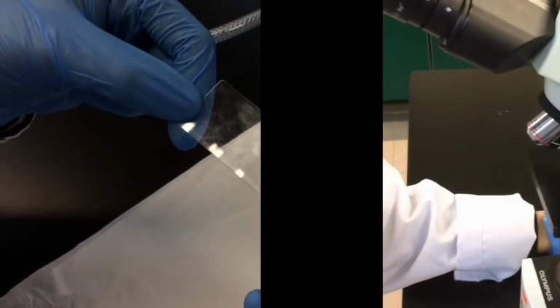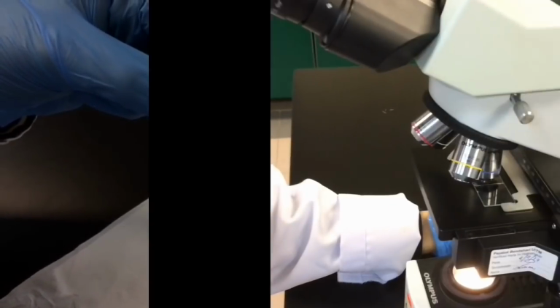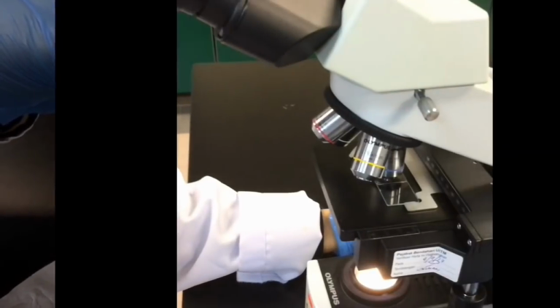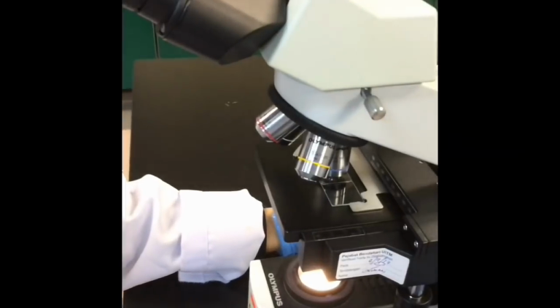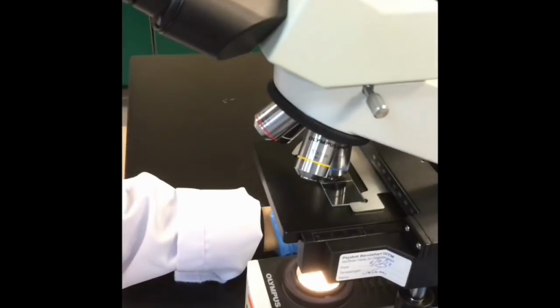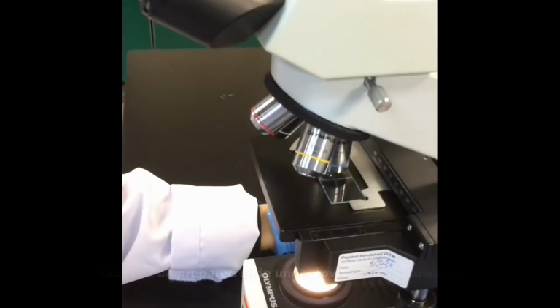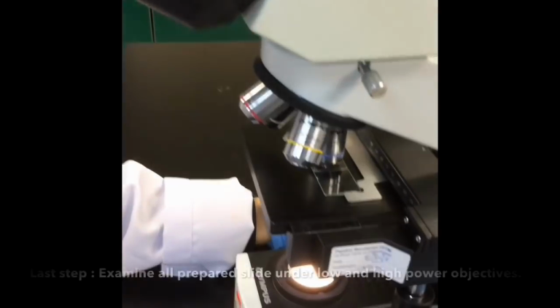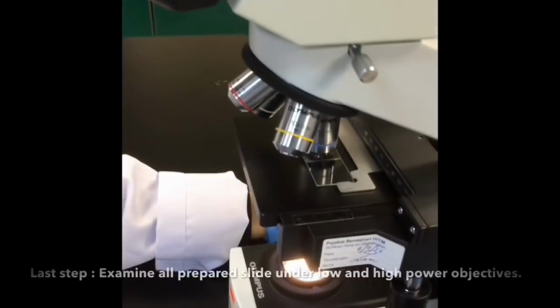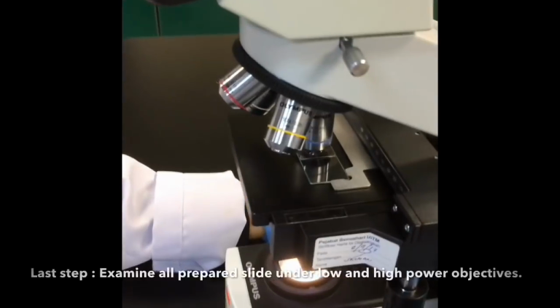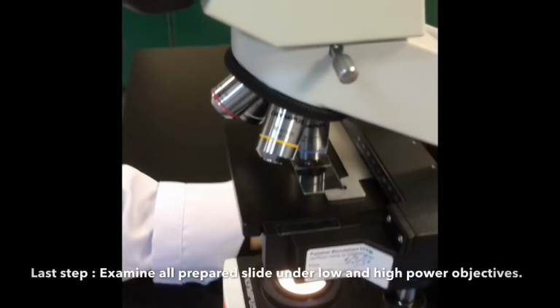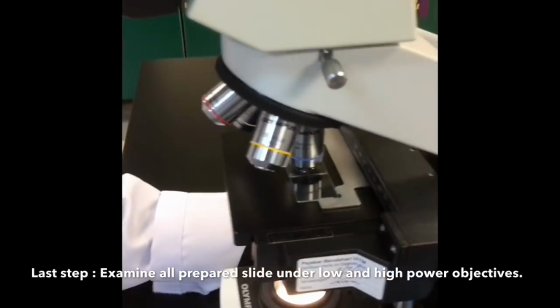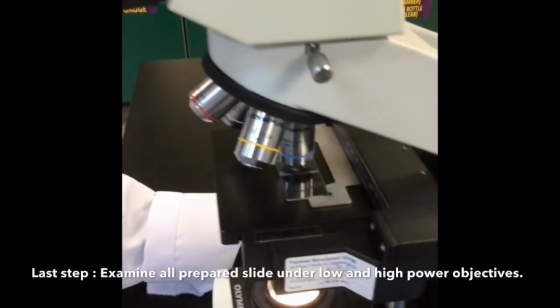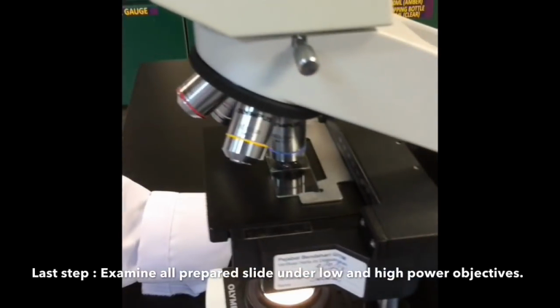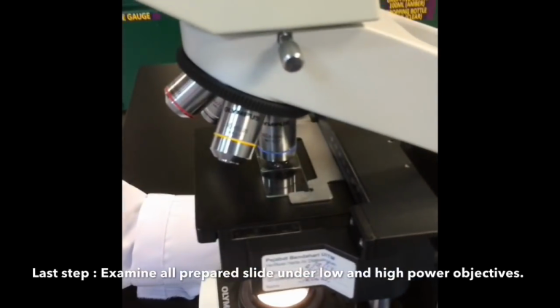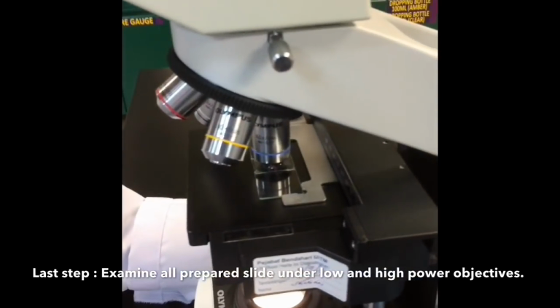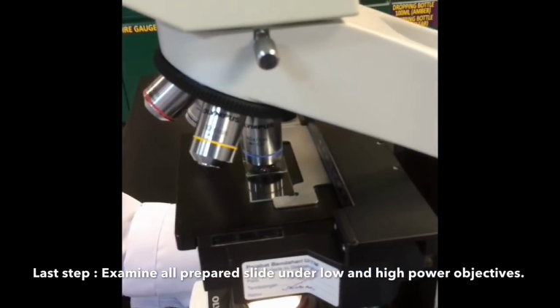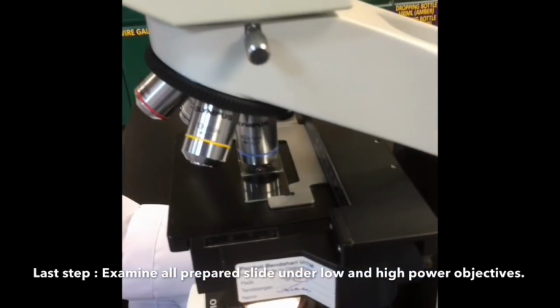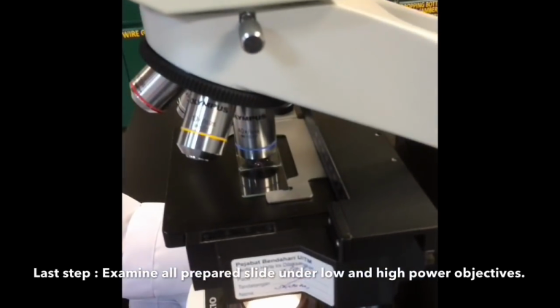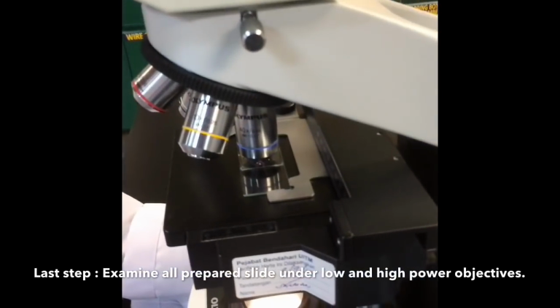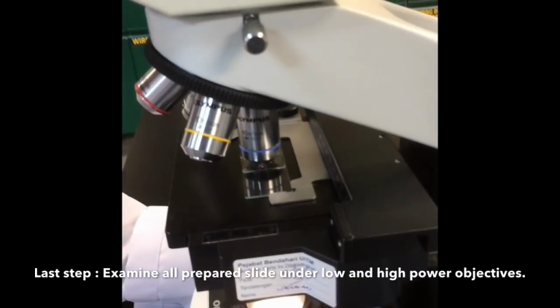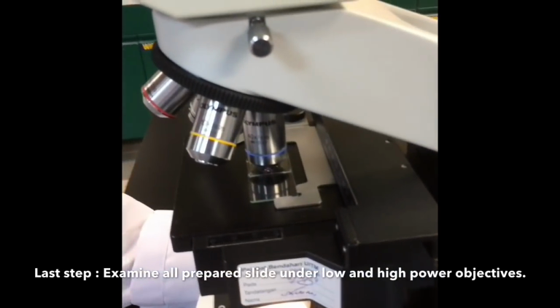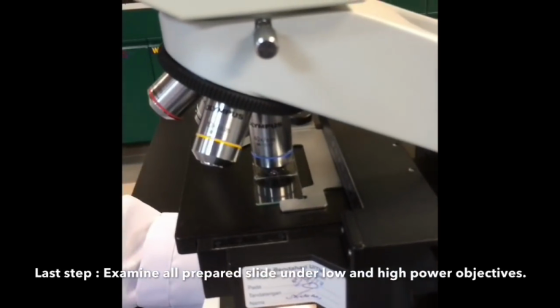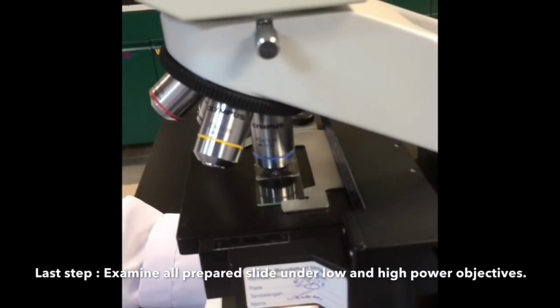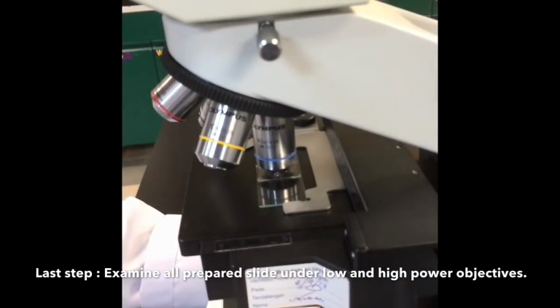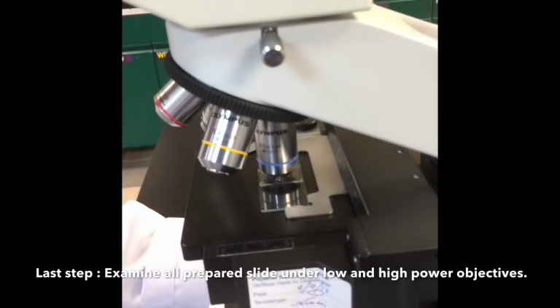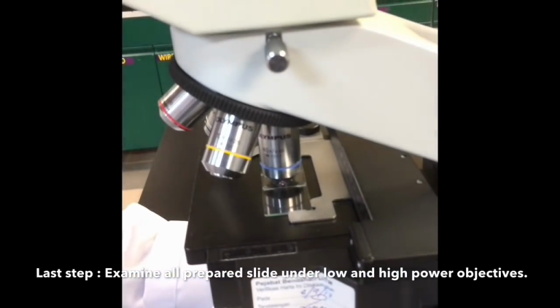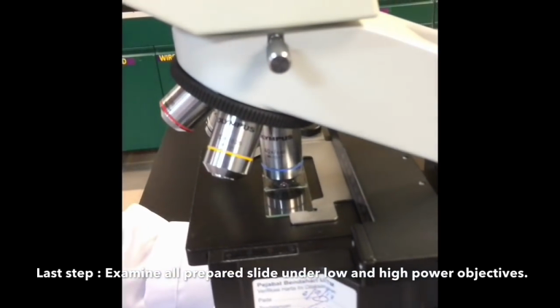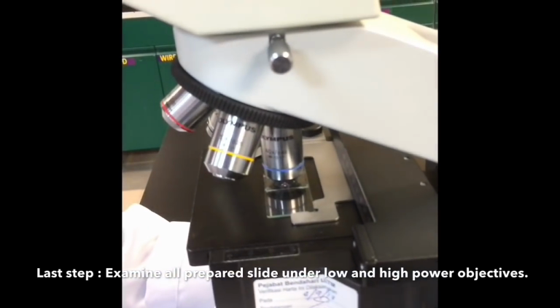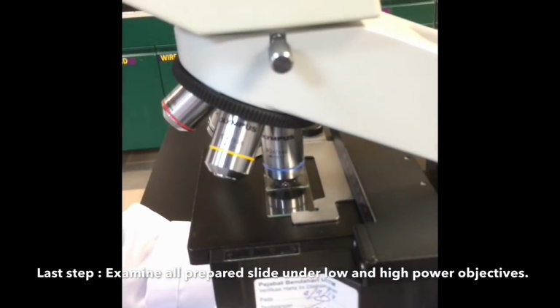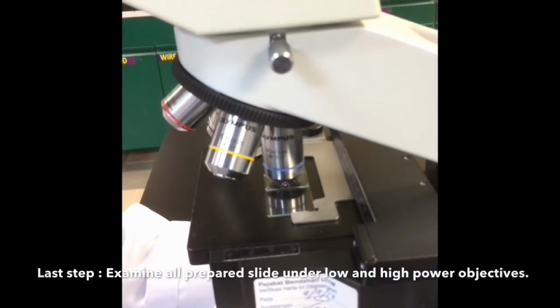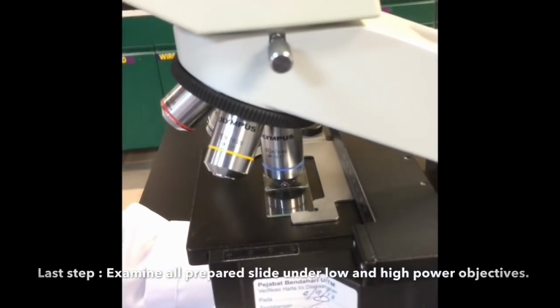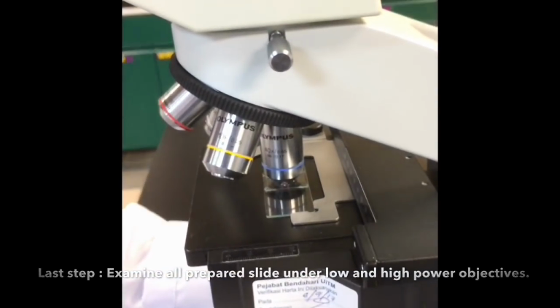Last but not least, examine all the prepared slides under low and high power objective.